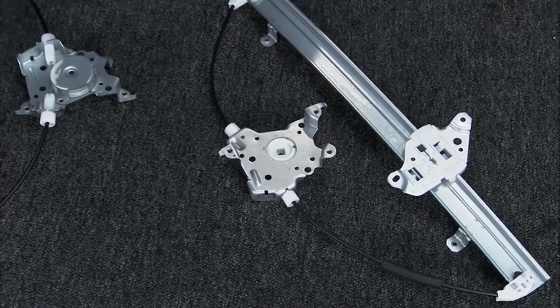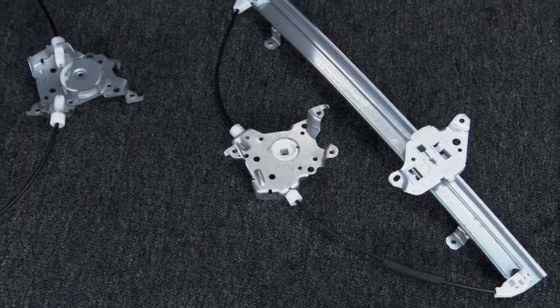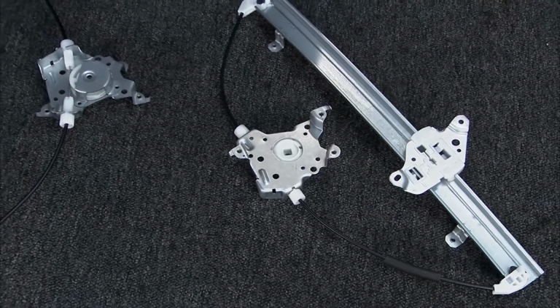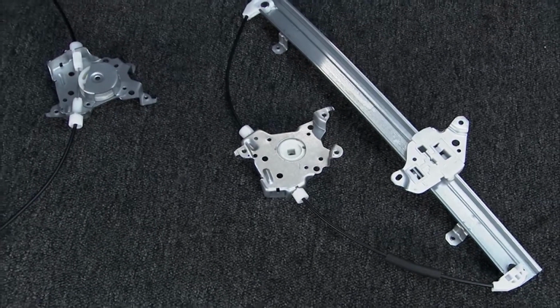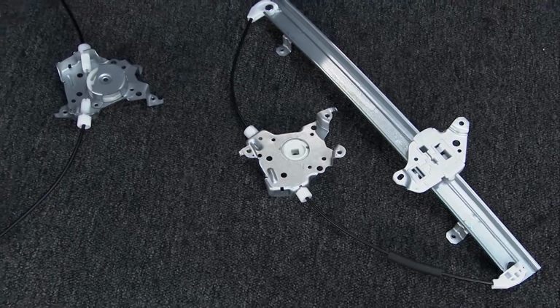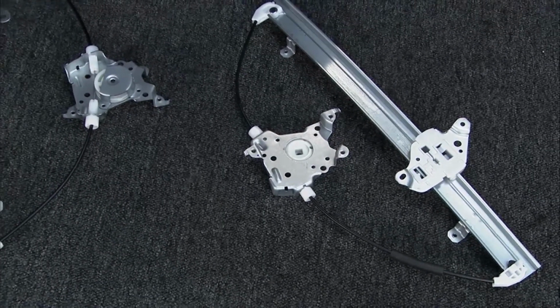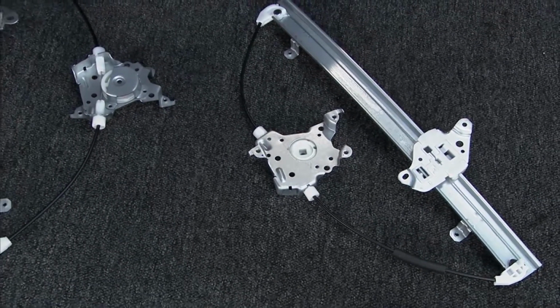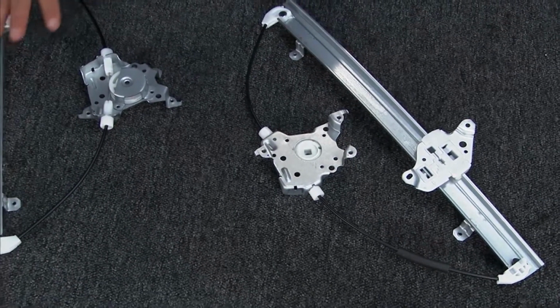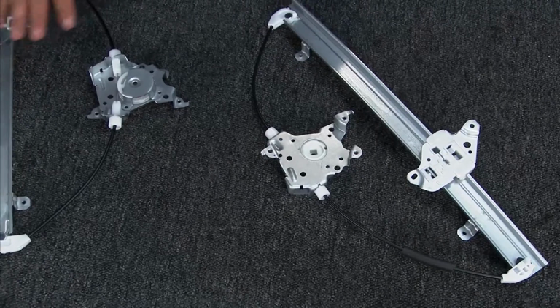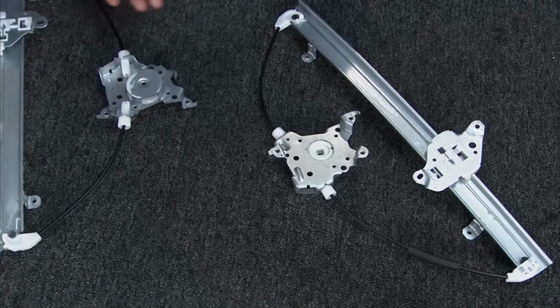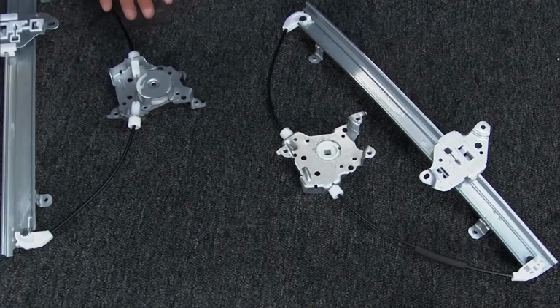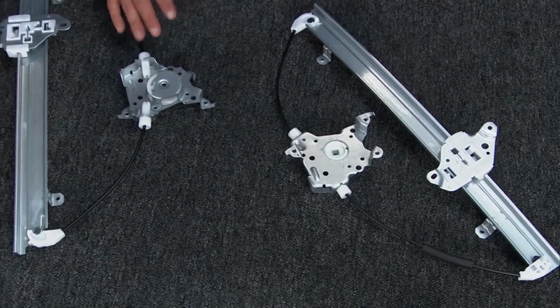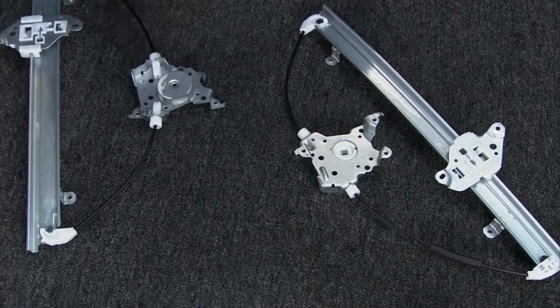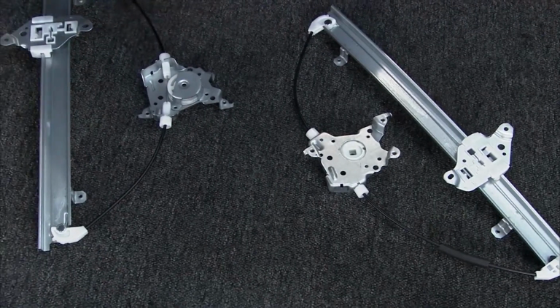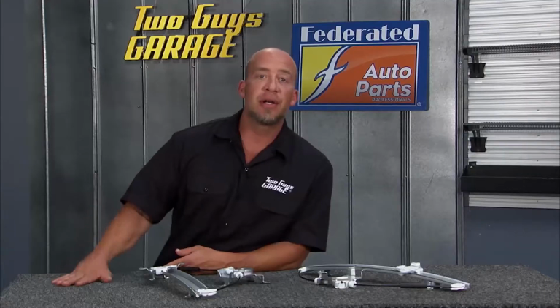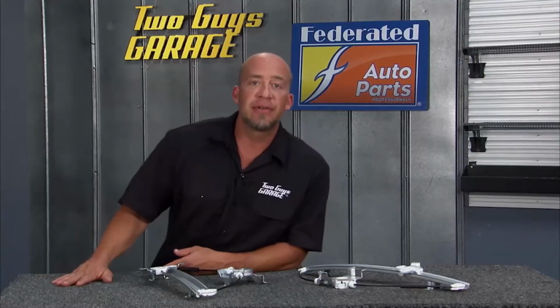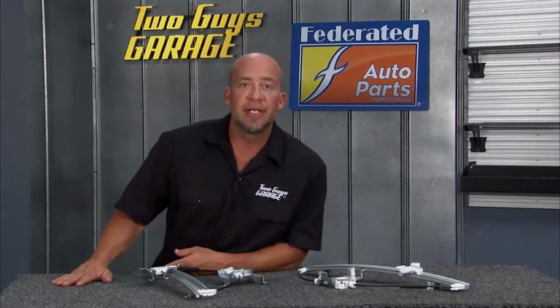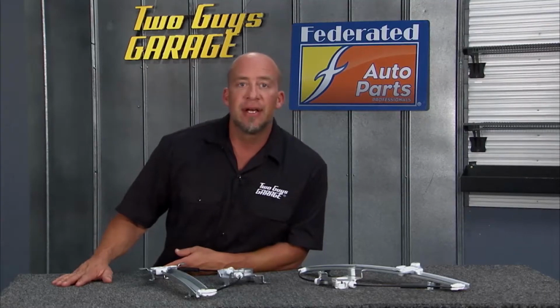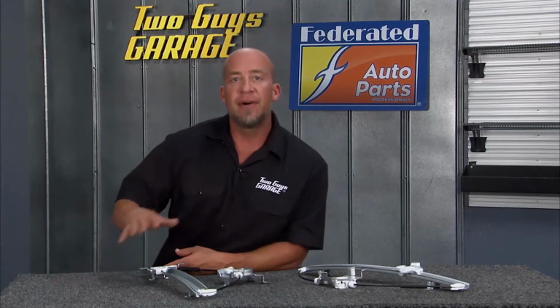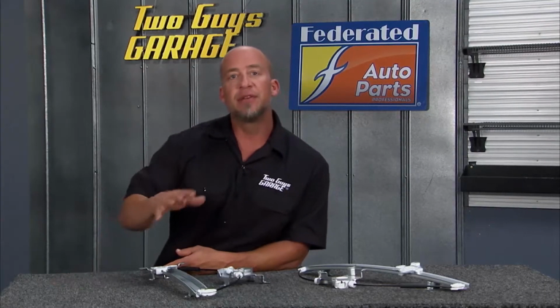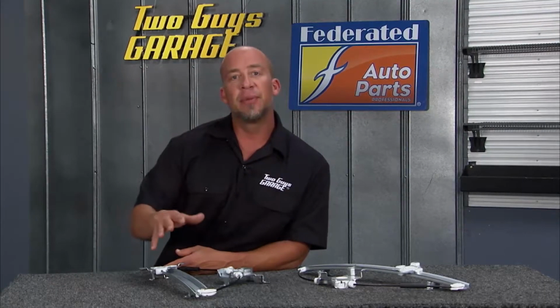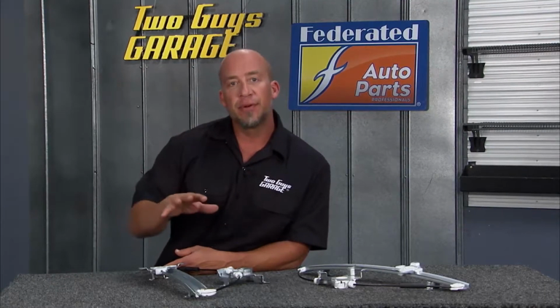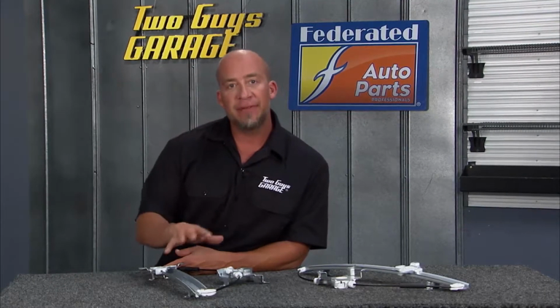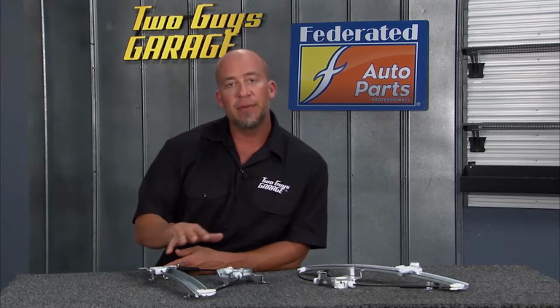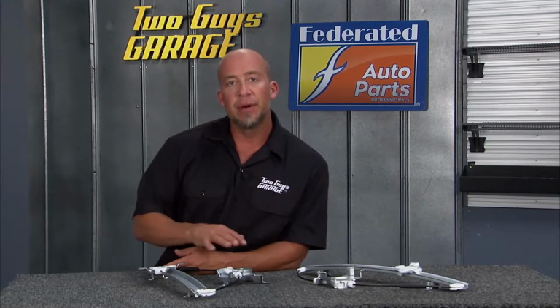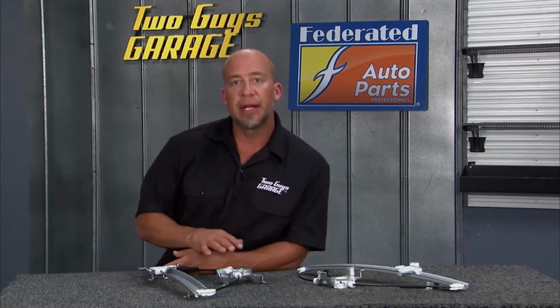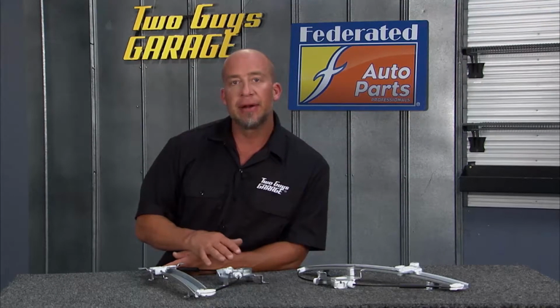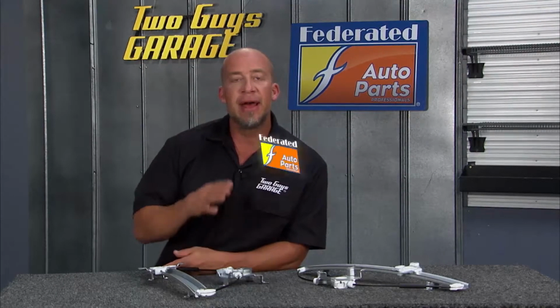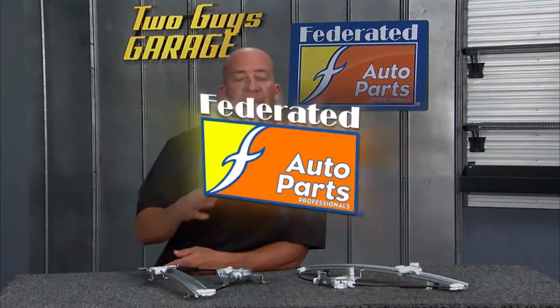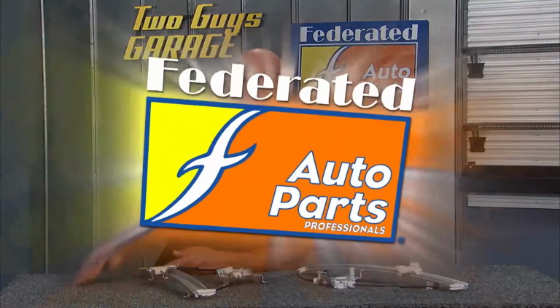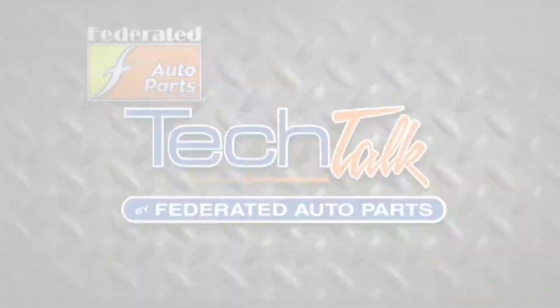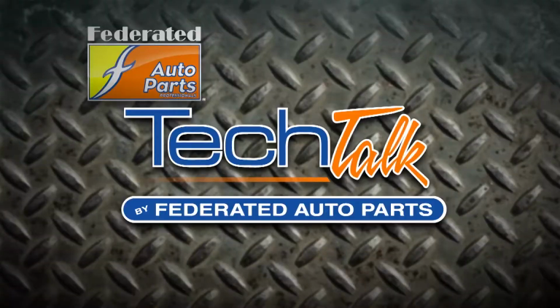Dorman's started making window regulators over a decade ago and they've been leading the charge ever since. Find a Dorman's Direct Fit window regulator at Federated Auto Parts.